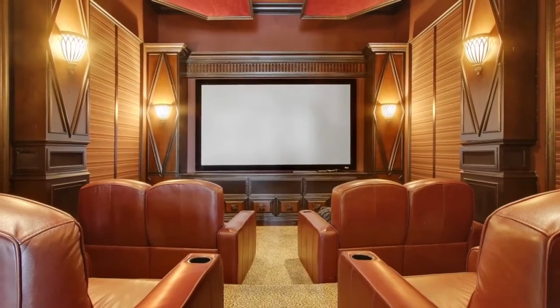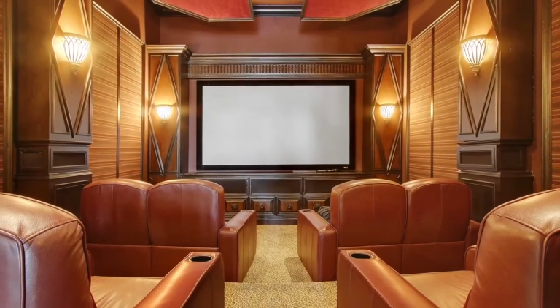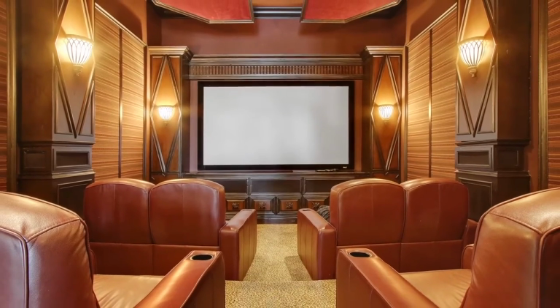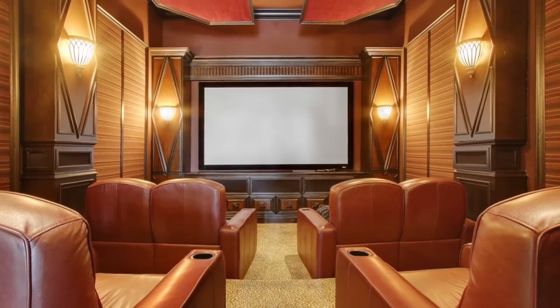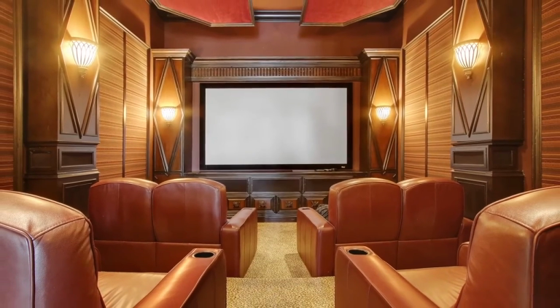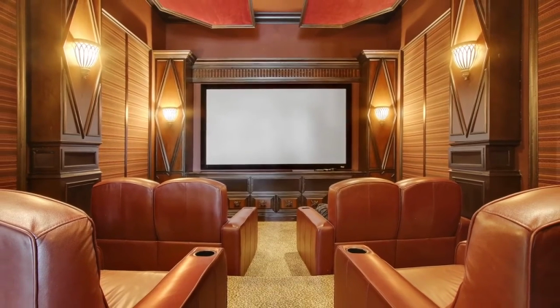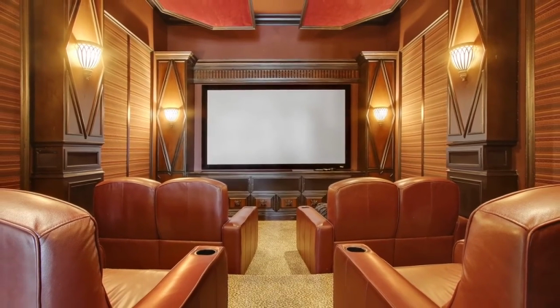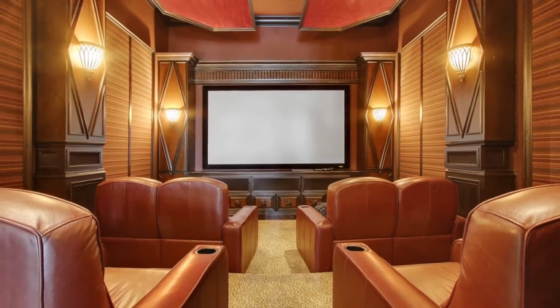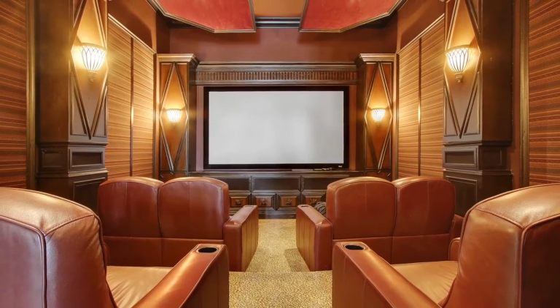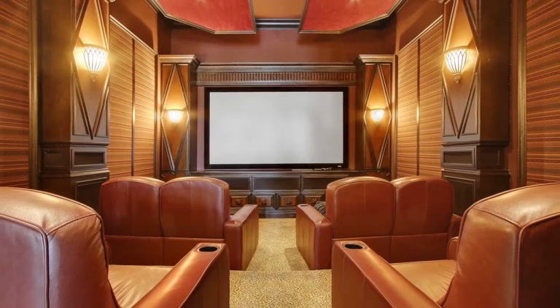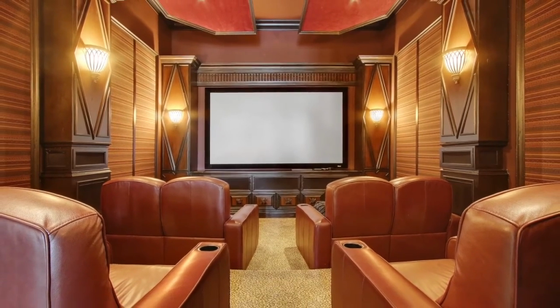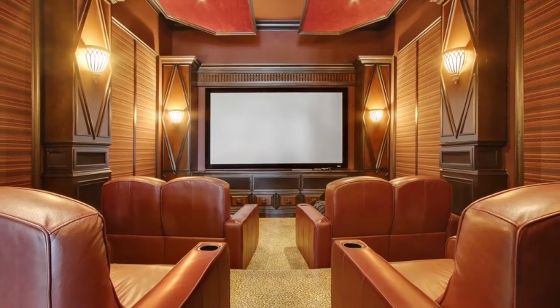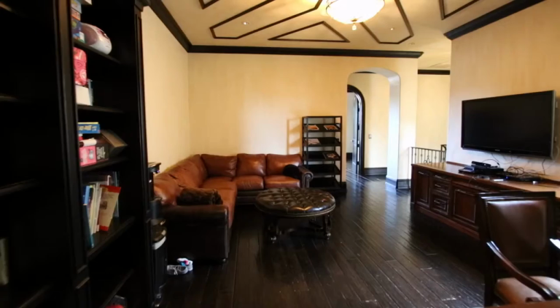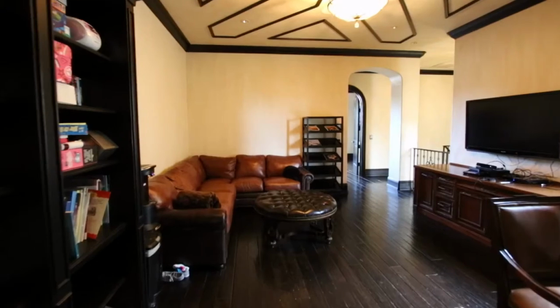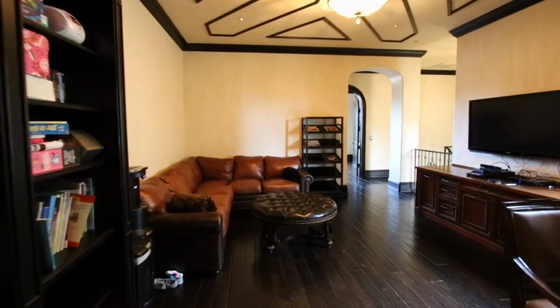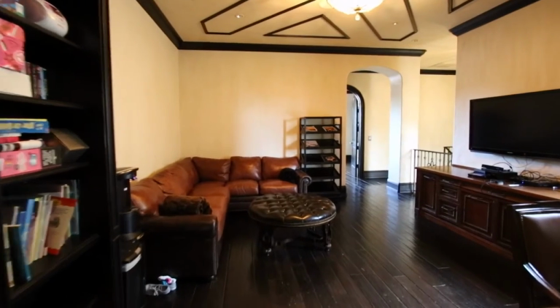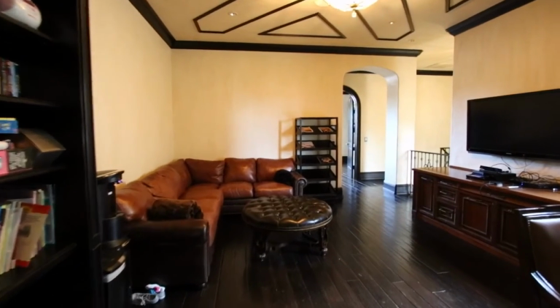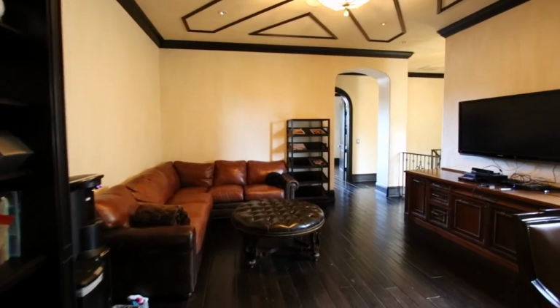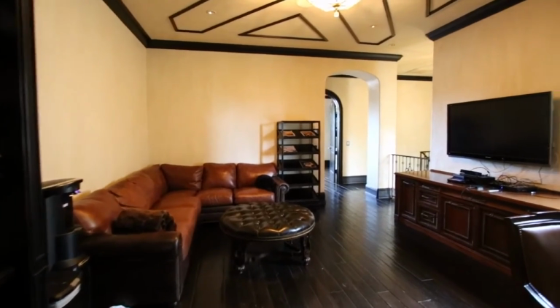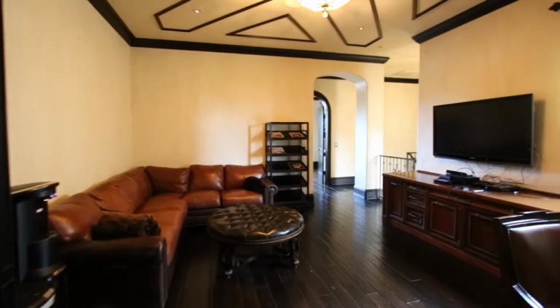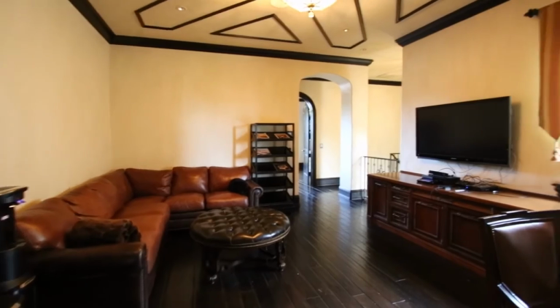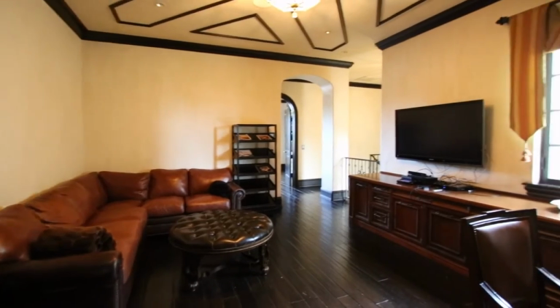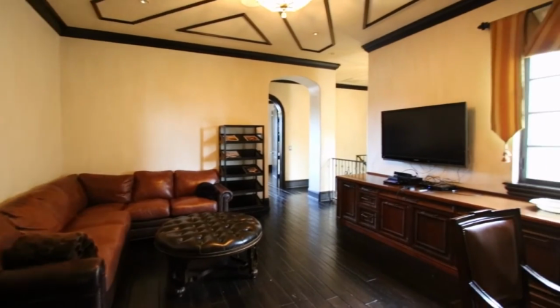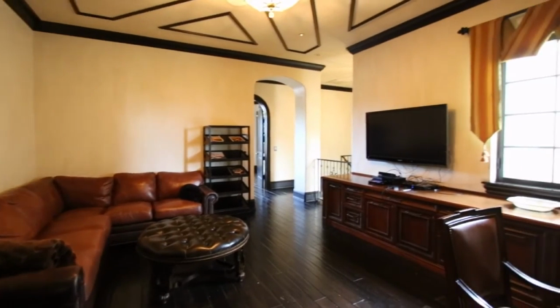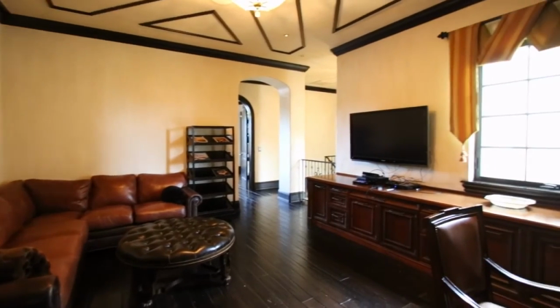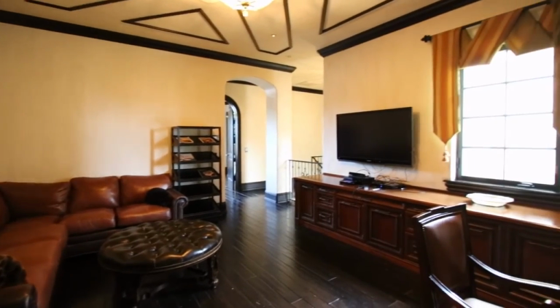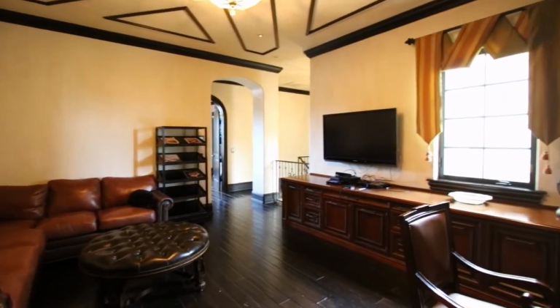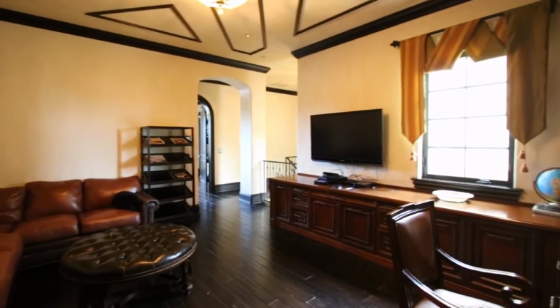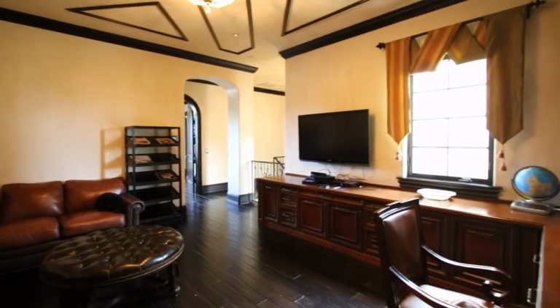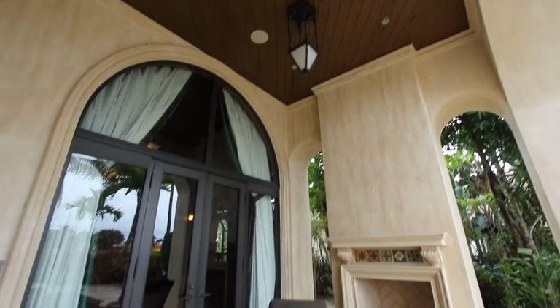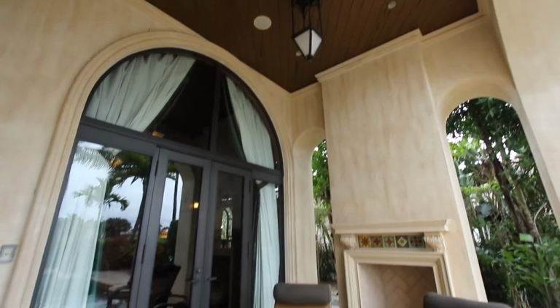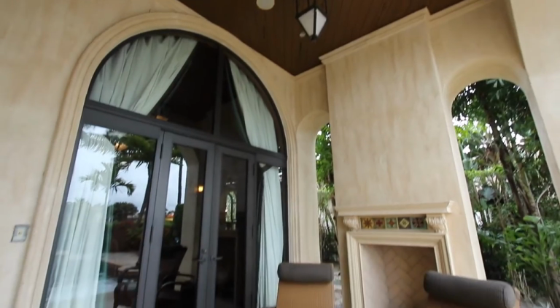Other inspired spaces include a state-of-the-art theater room.